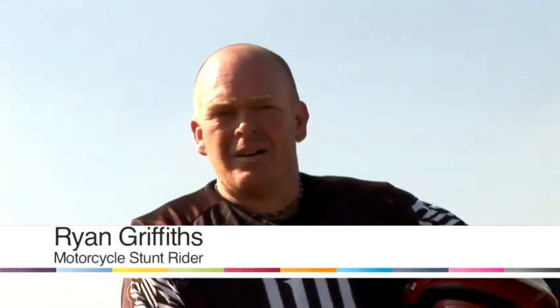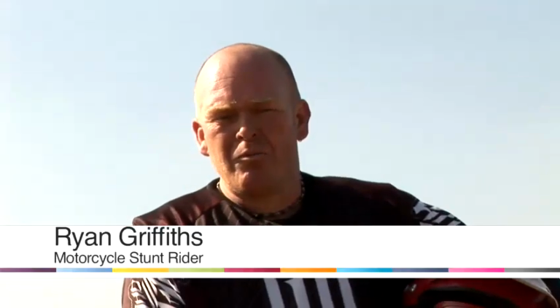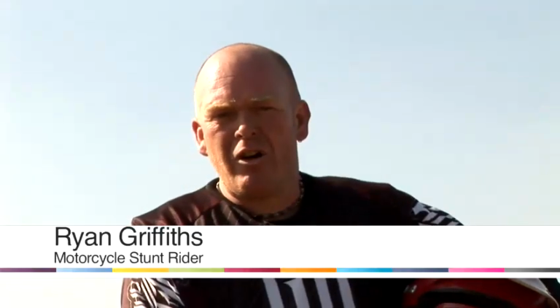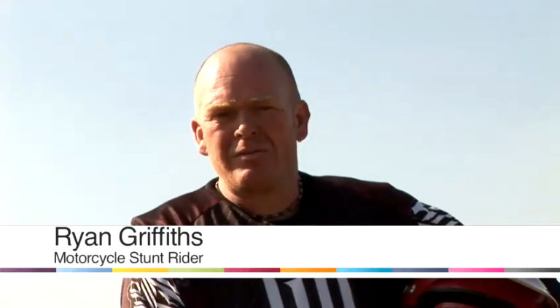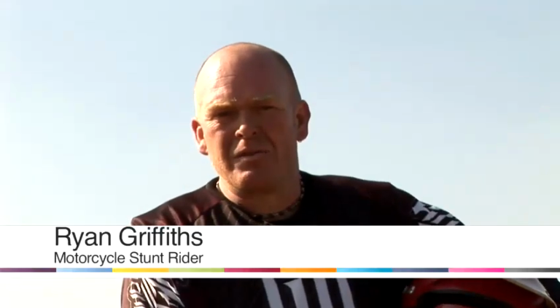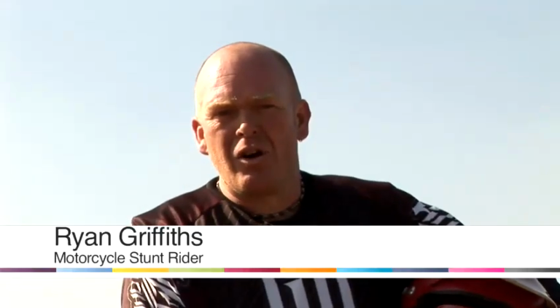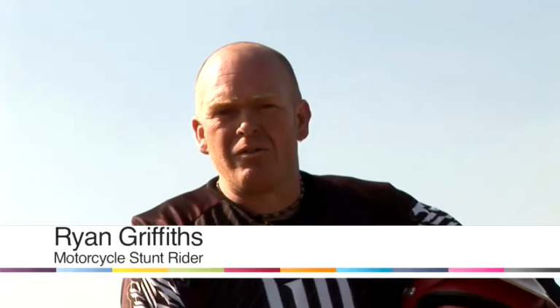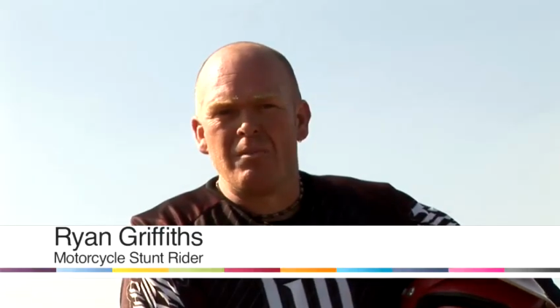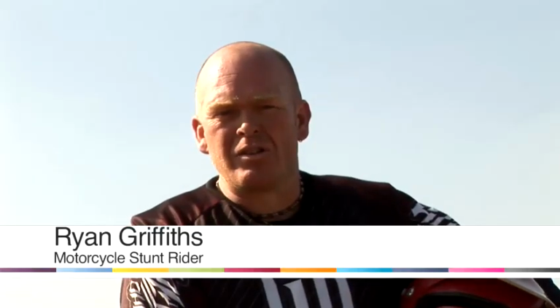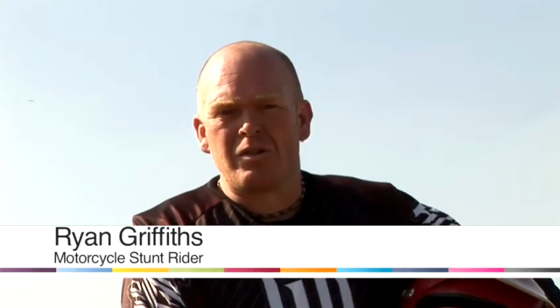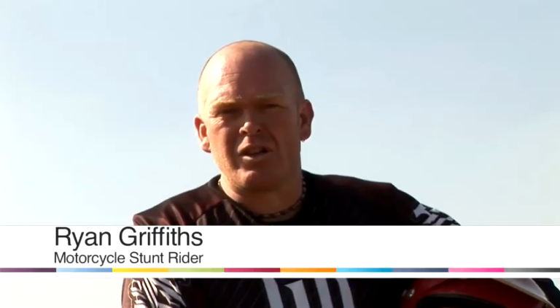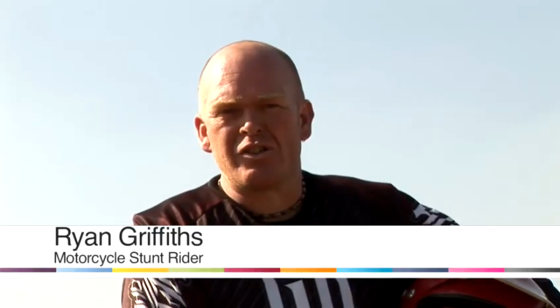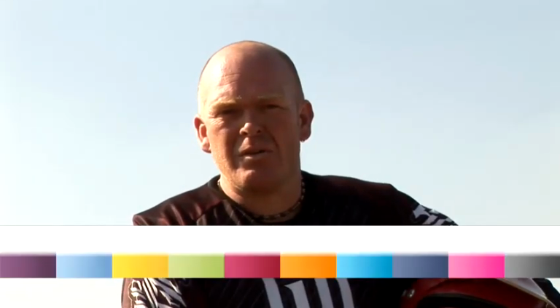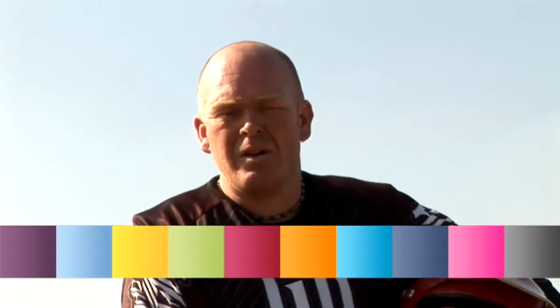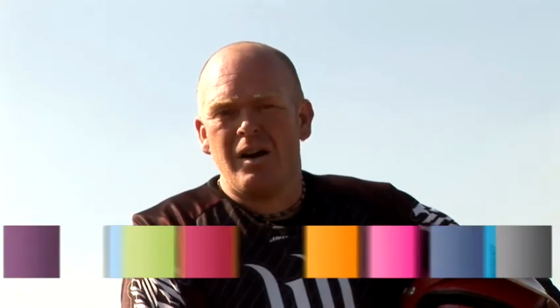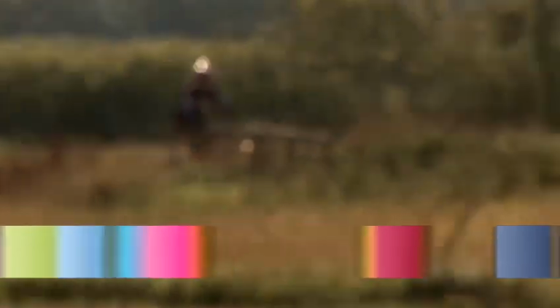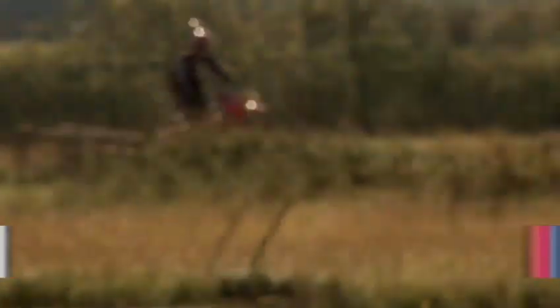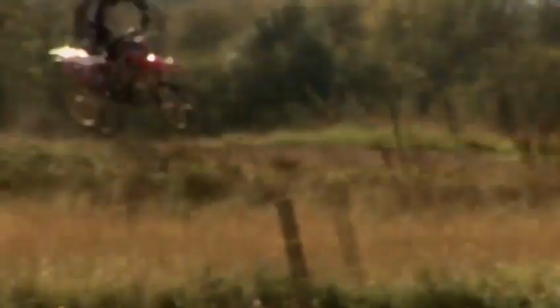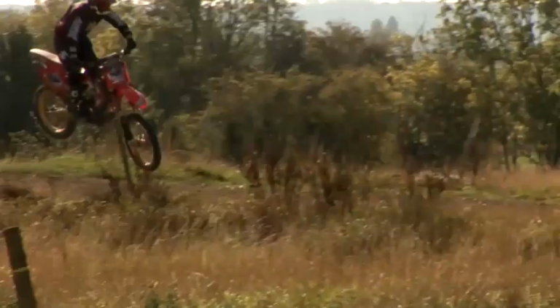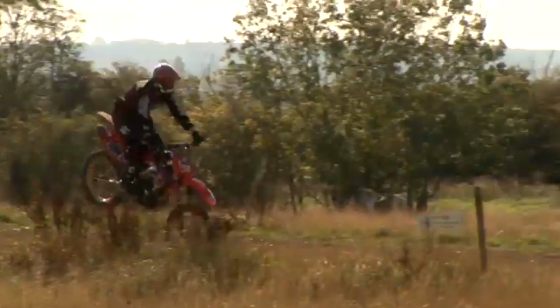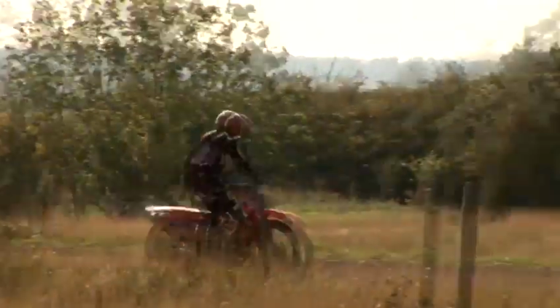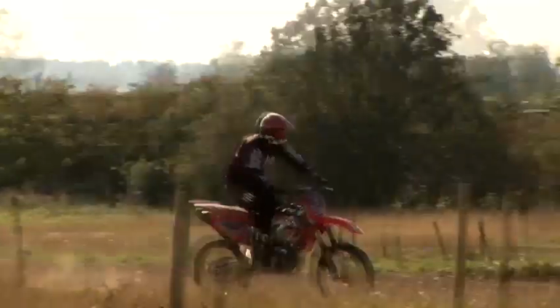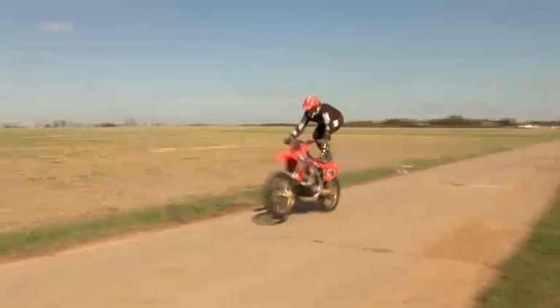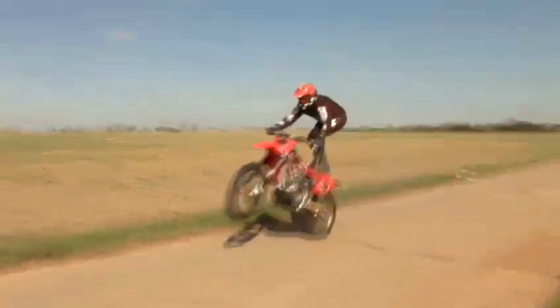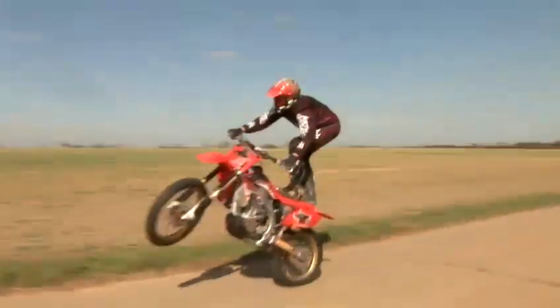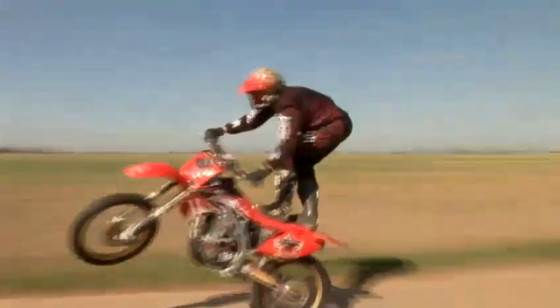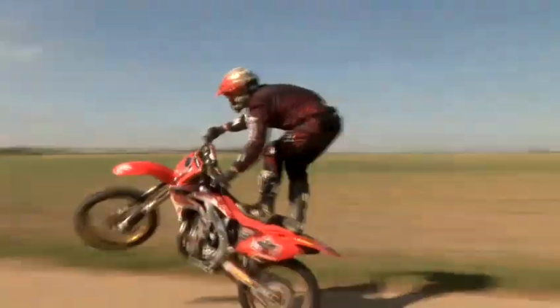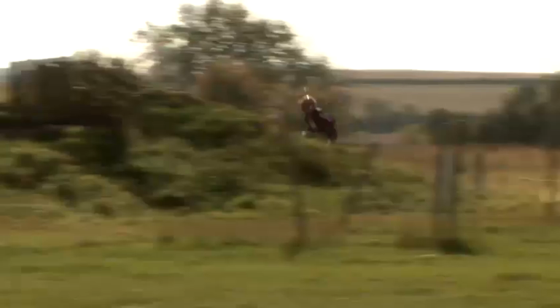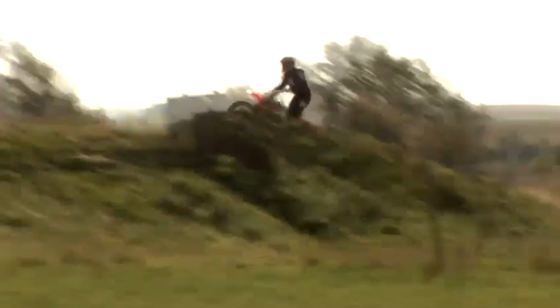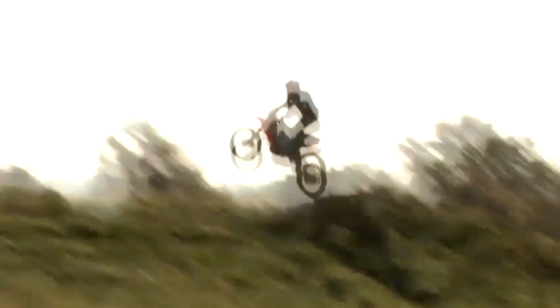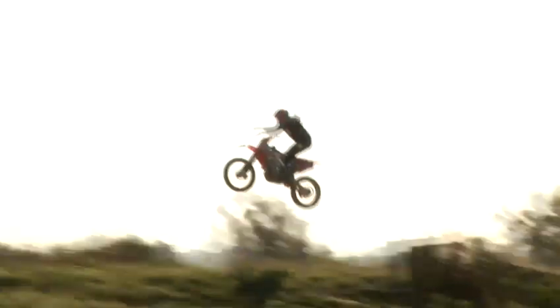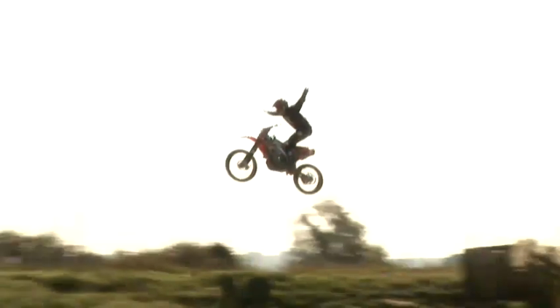I'm Ryan from the Flying Ryan Motorcycle Stunt Show and I'll be showing you some motorcycle riding, stunts and techniques.